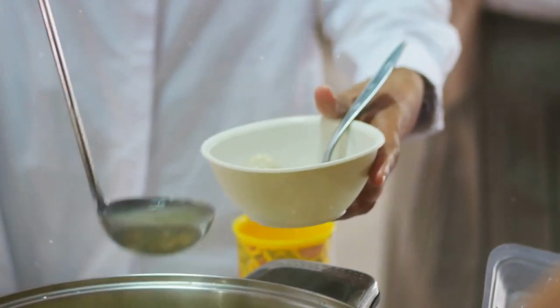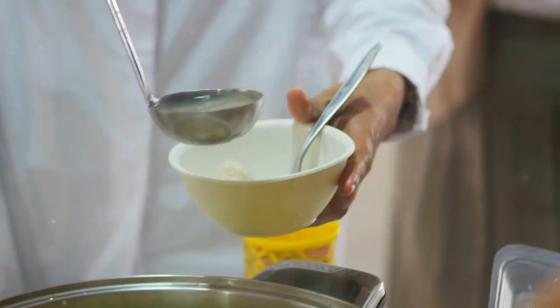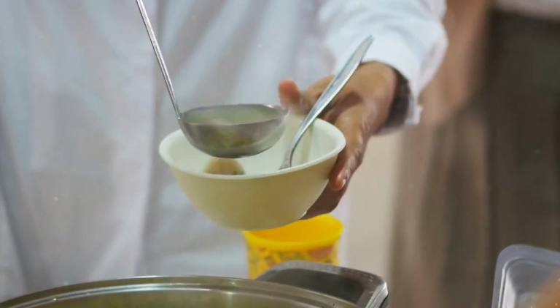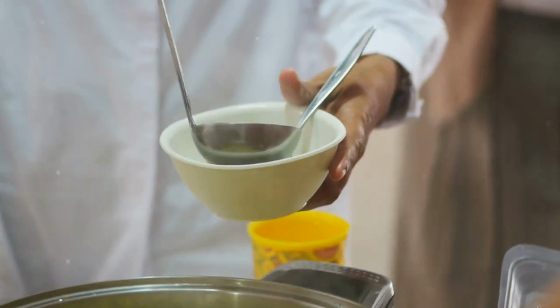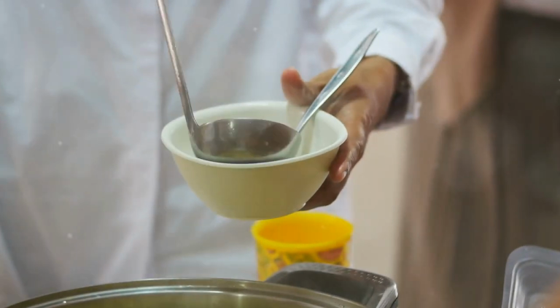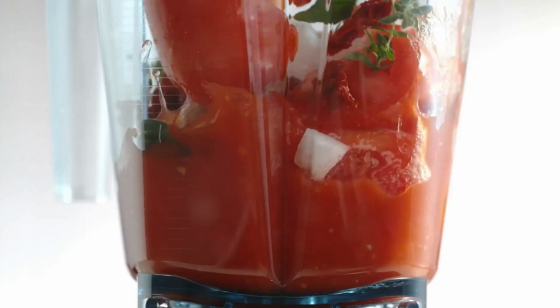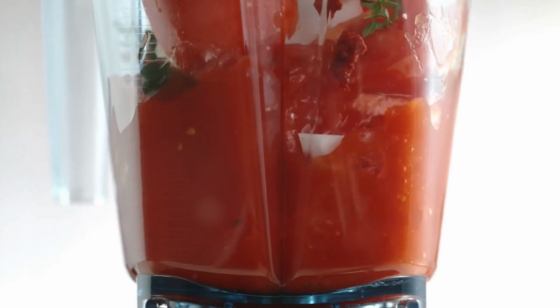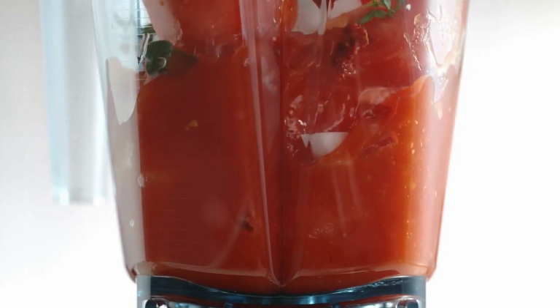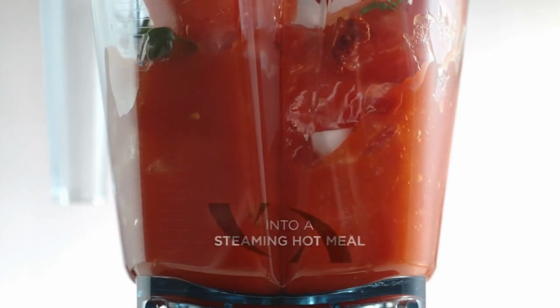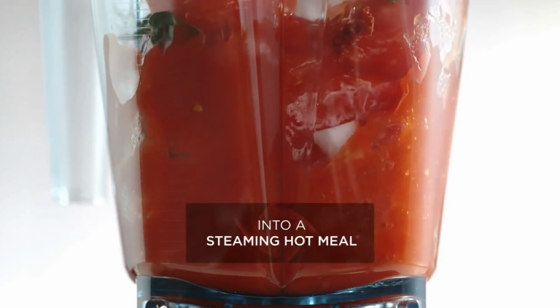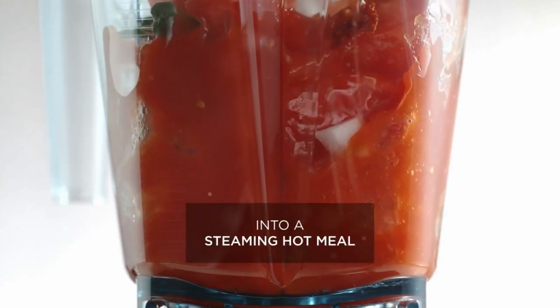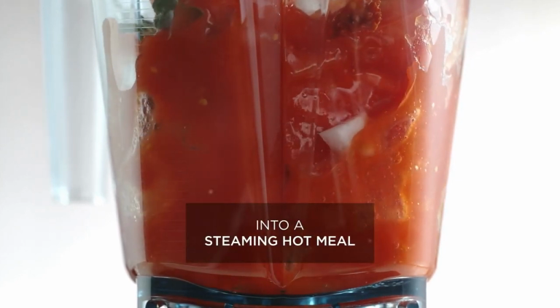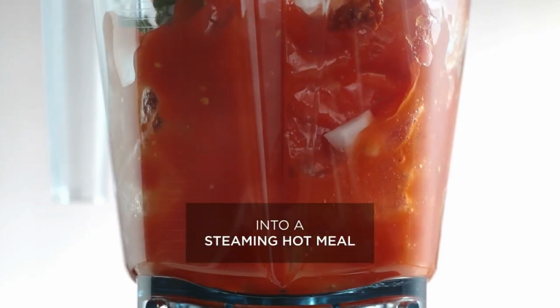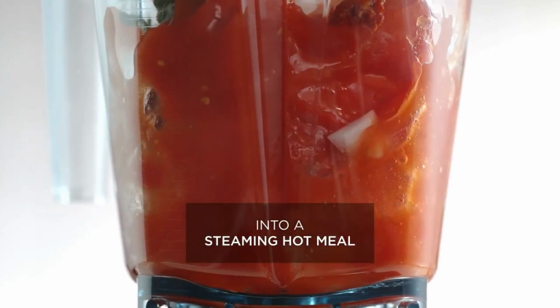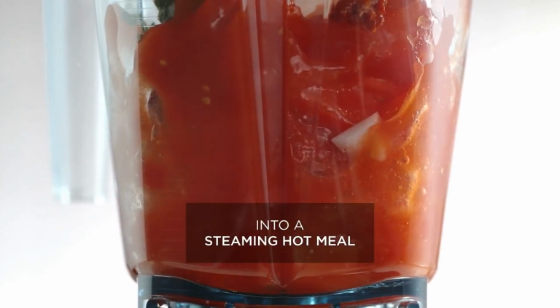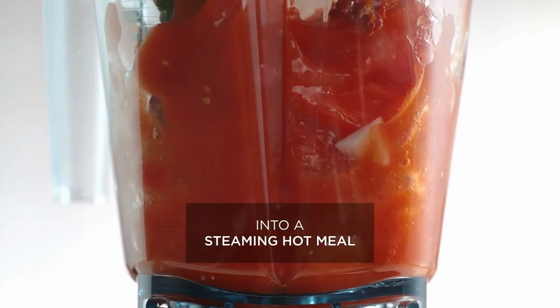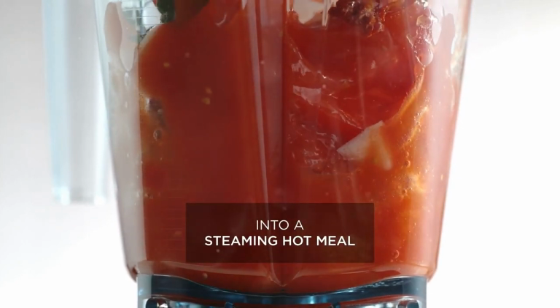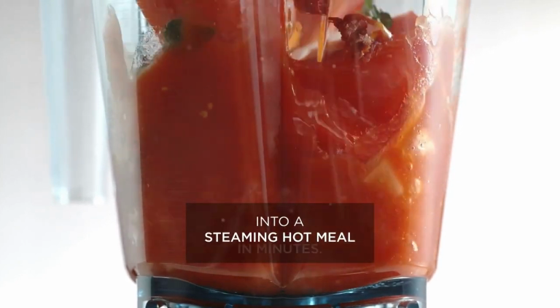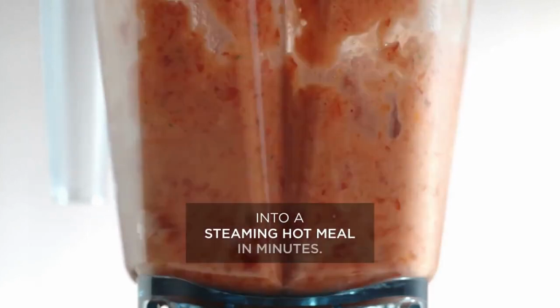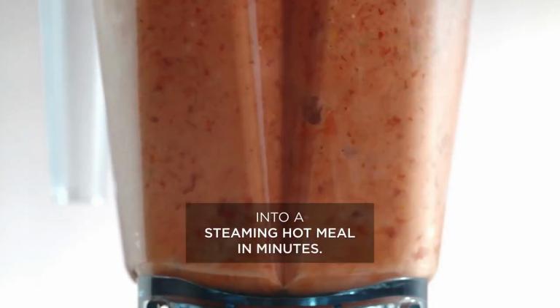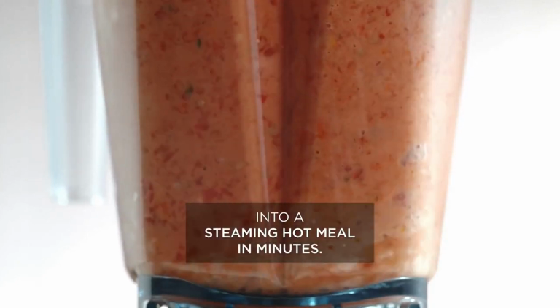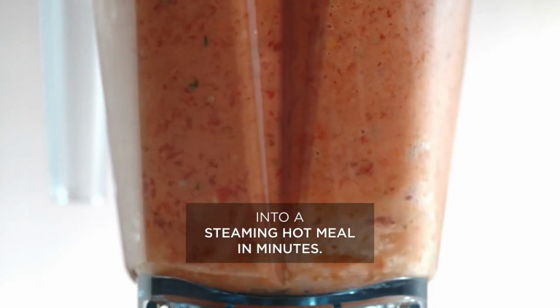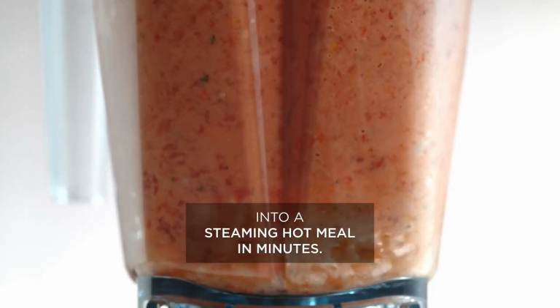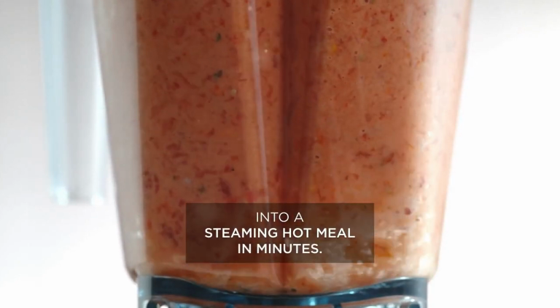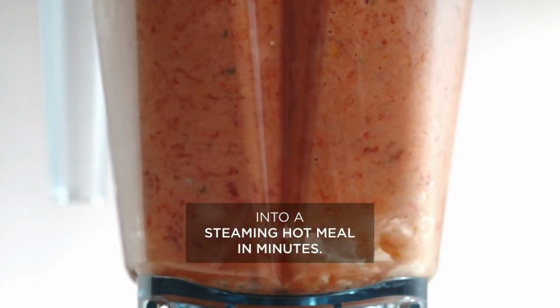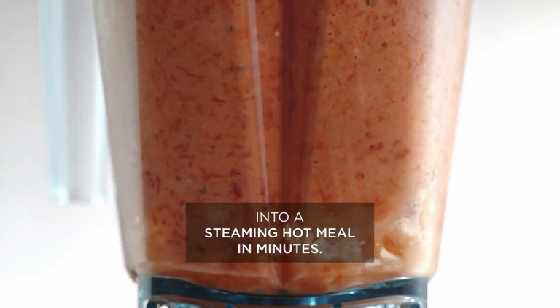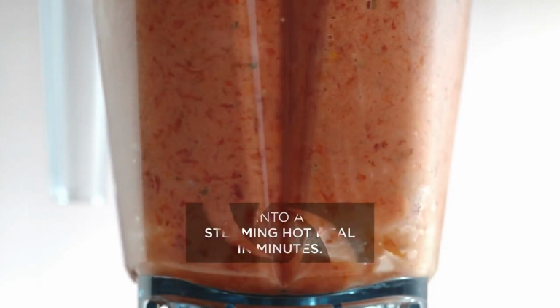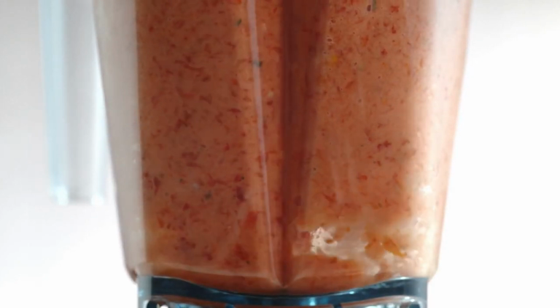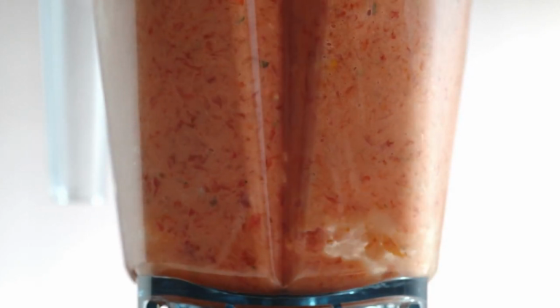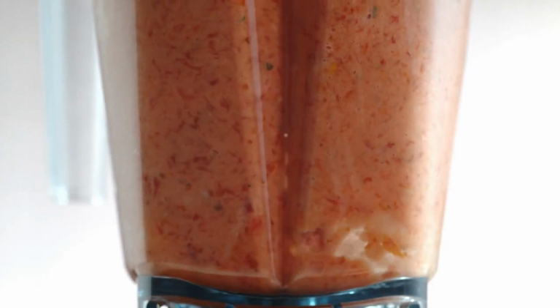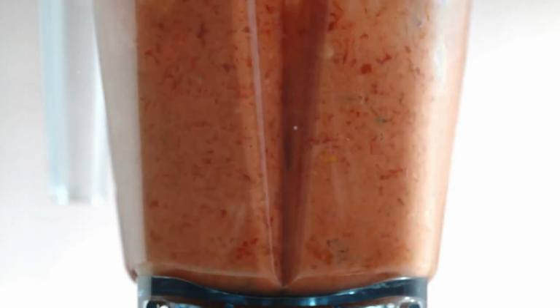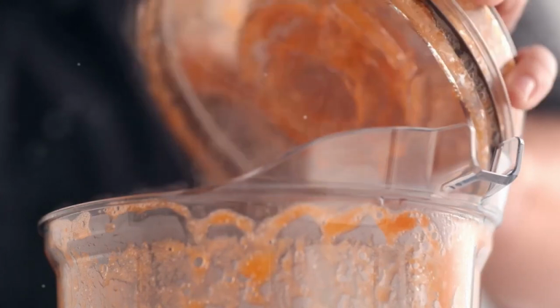The Vitamix has you covered if you're craving hot soup. Its blades reach speeds that create friction heat, bringing cold ingredients to steaming hot in just 6 minutes.